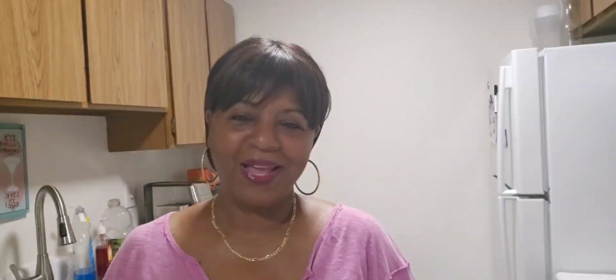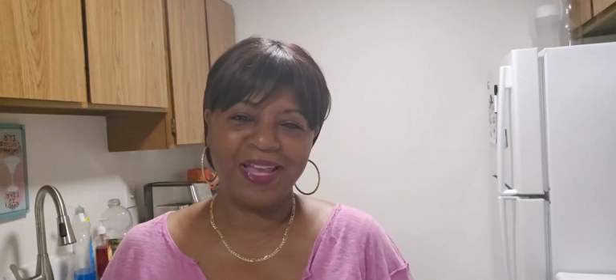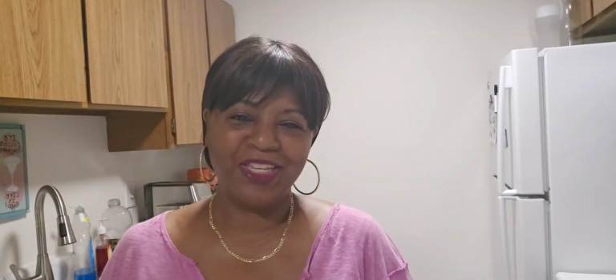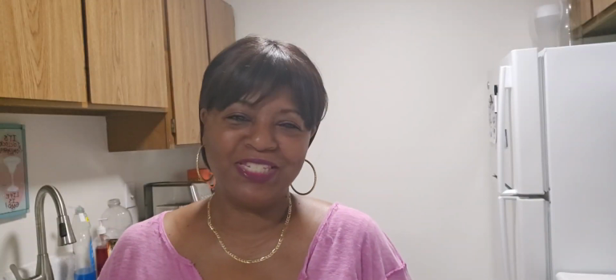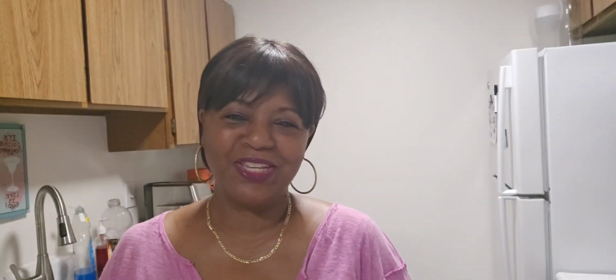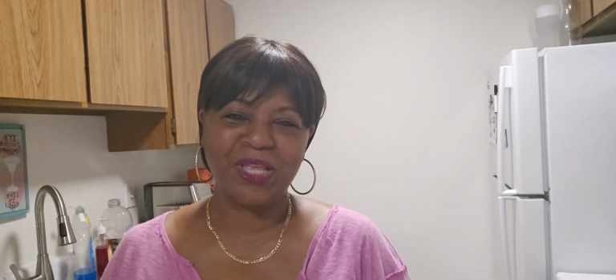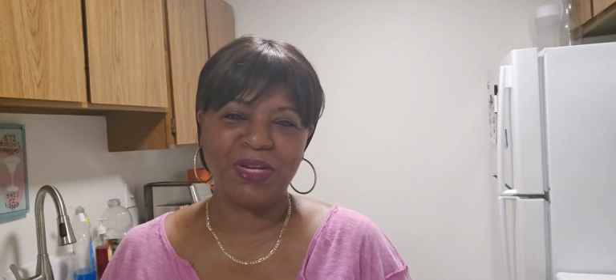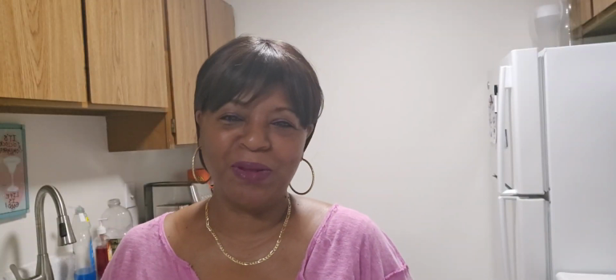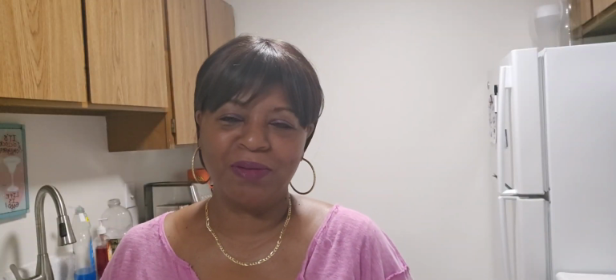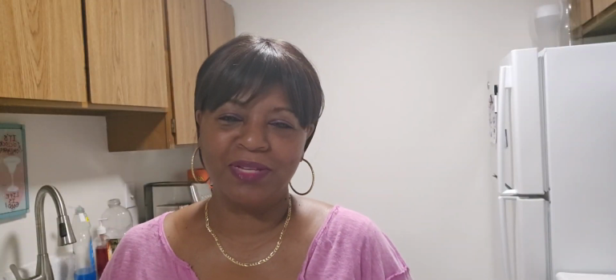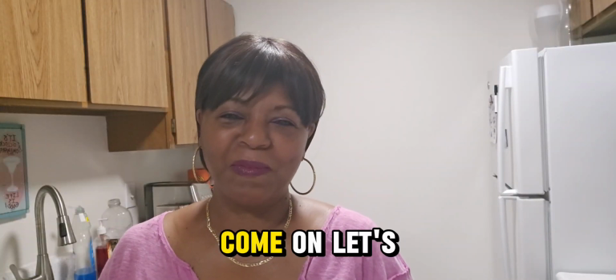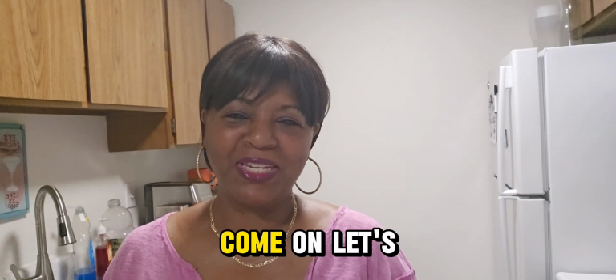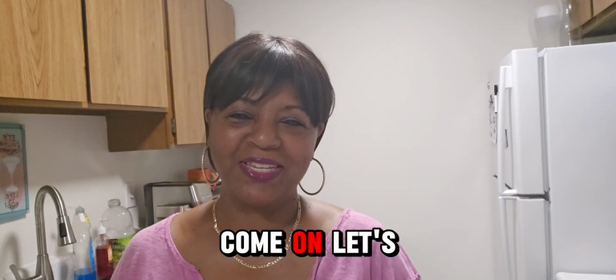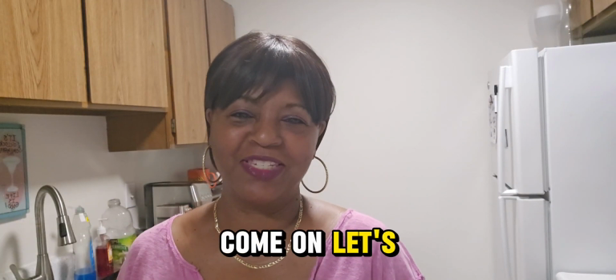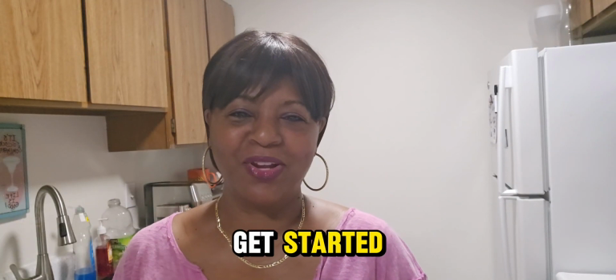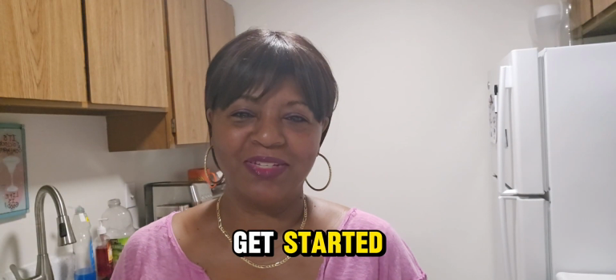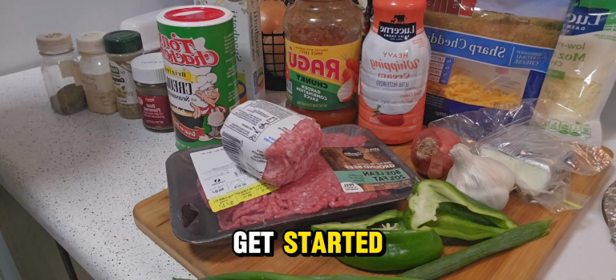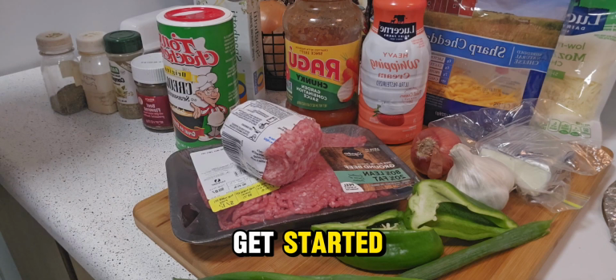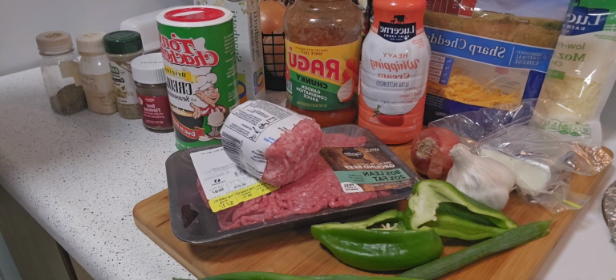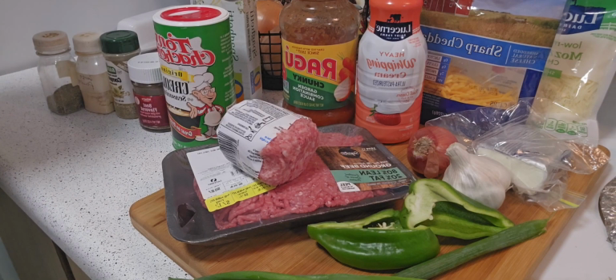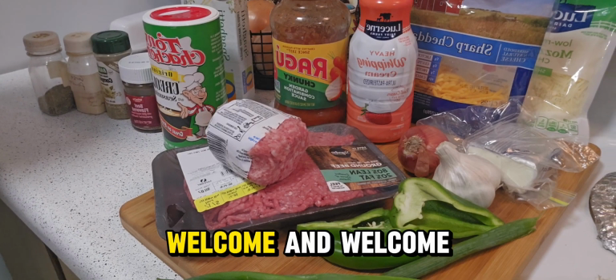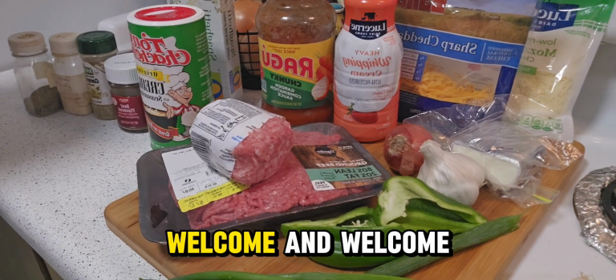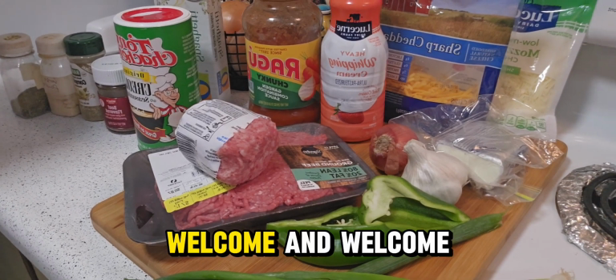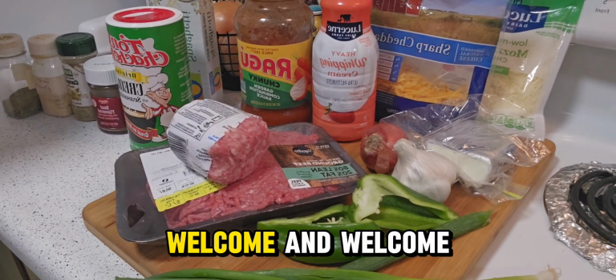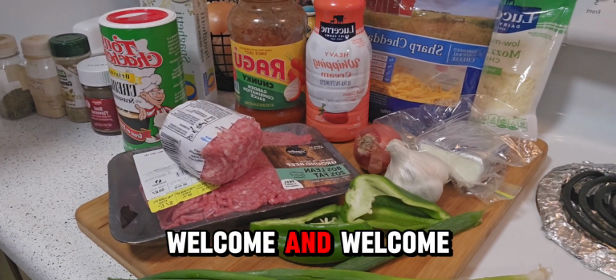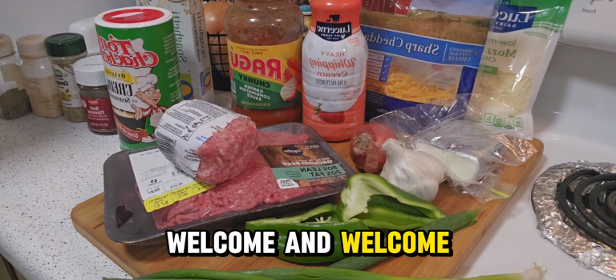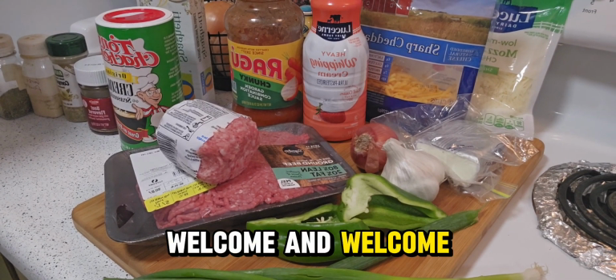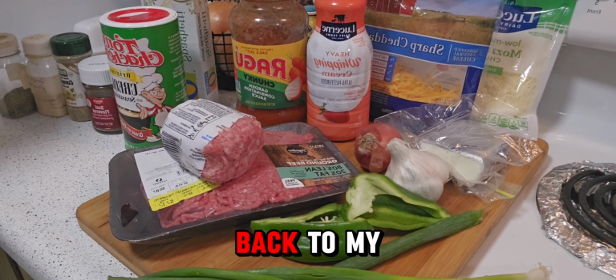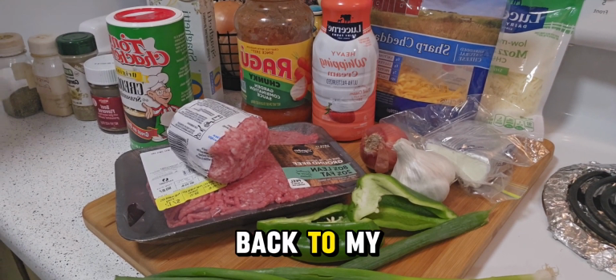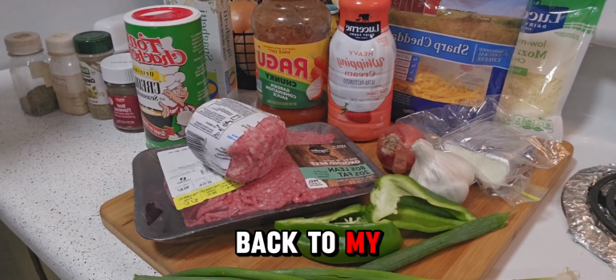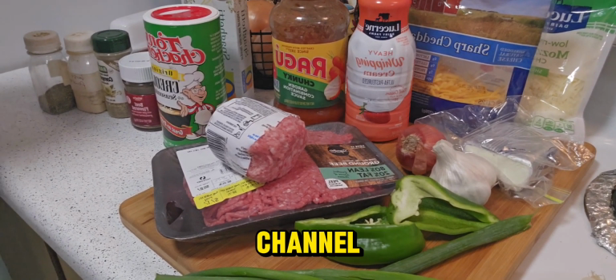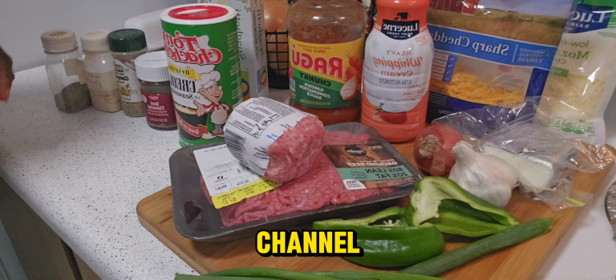Hi, you see the thumbnail. Come on, let's get started. Welcome and welcome back to my channel.